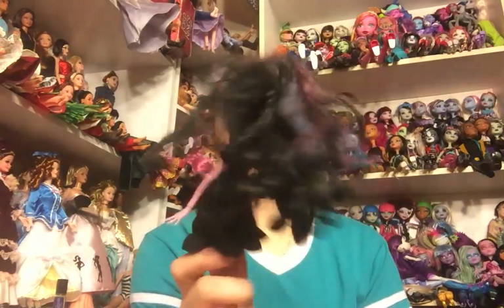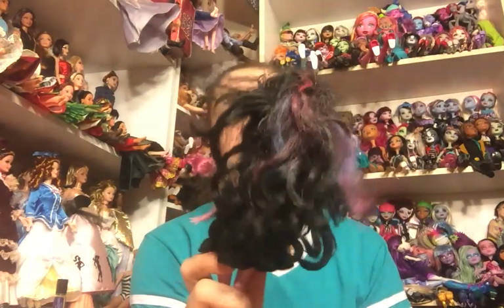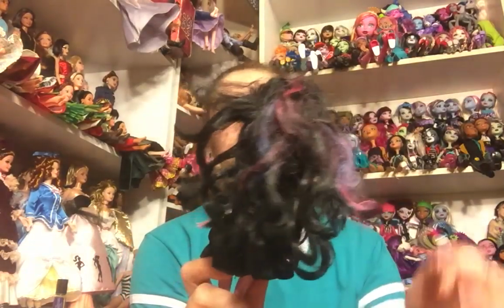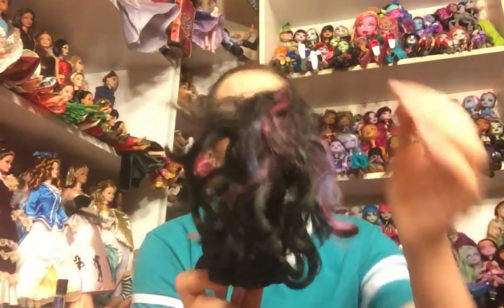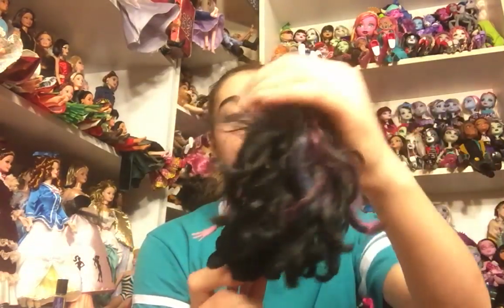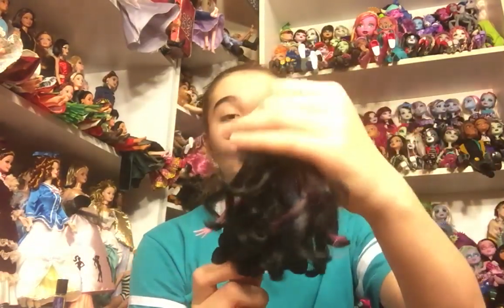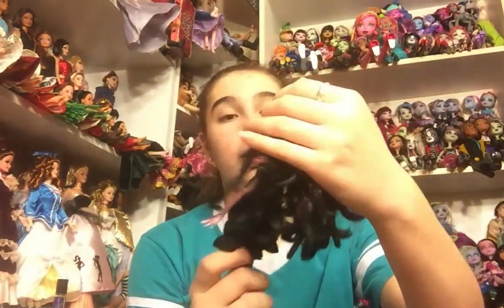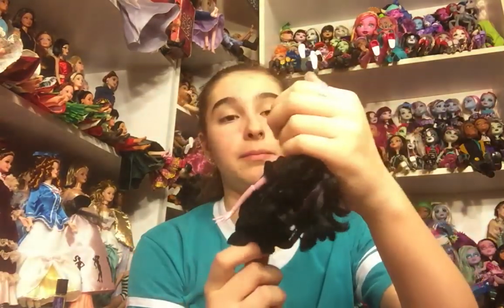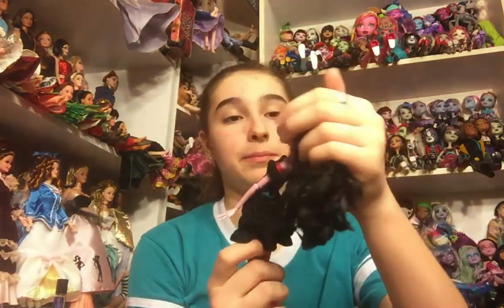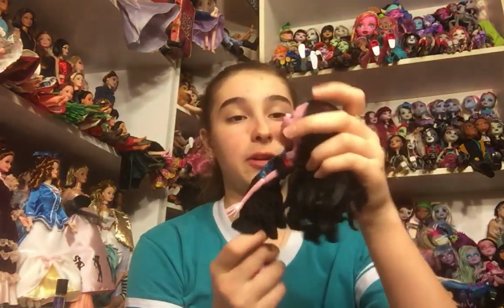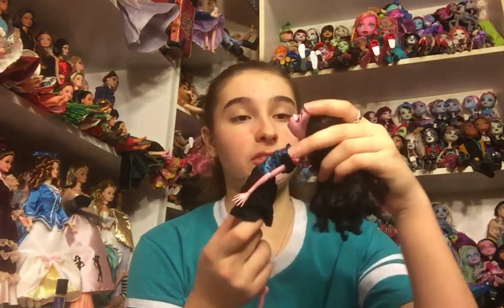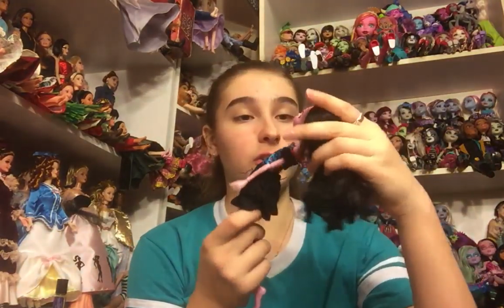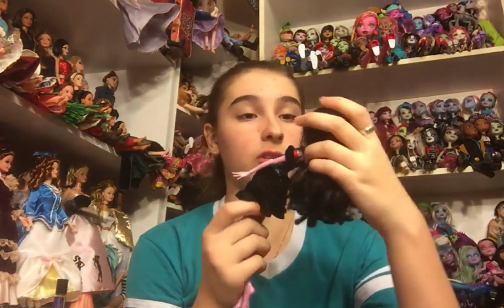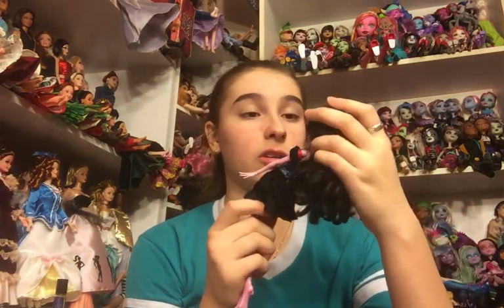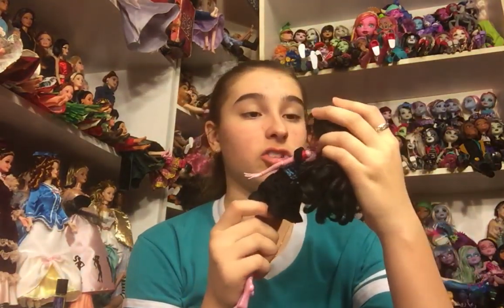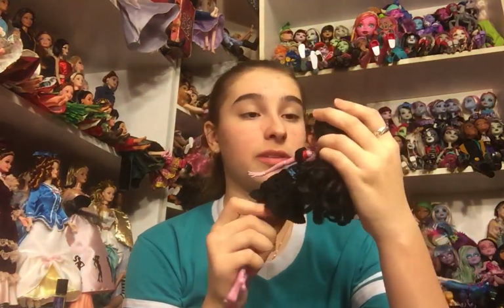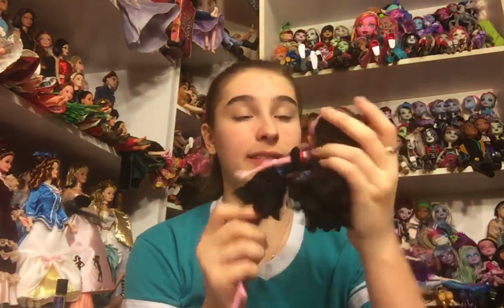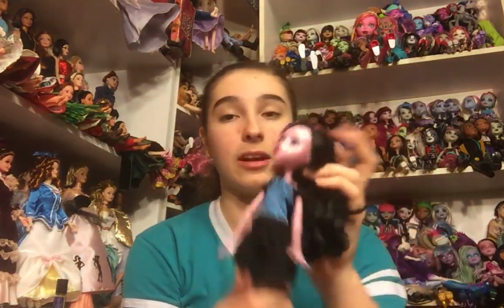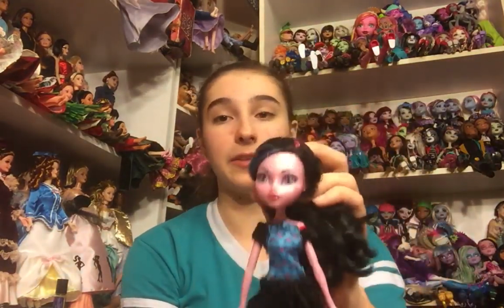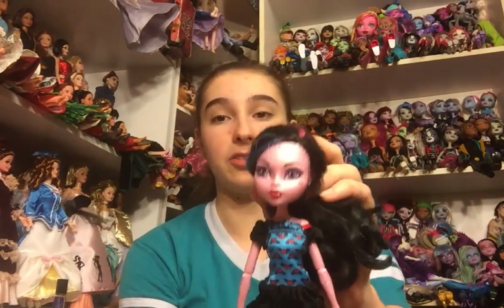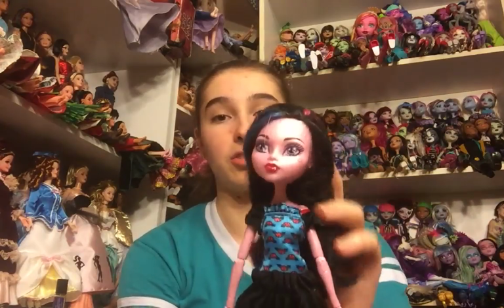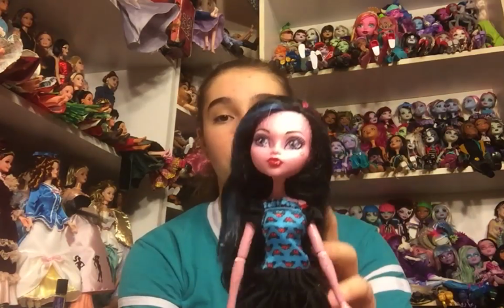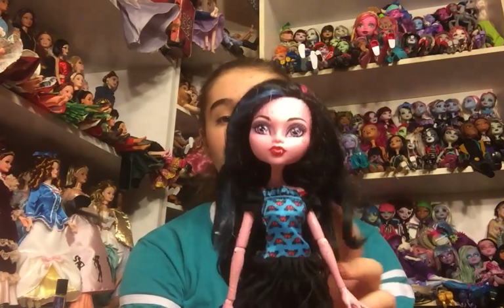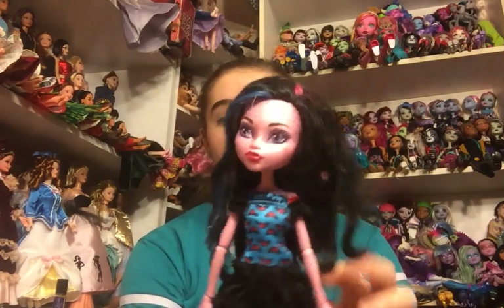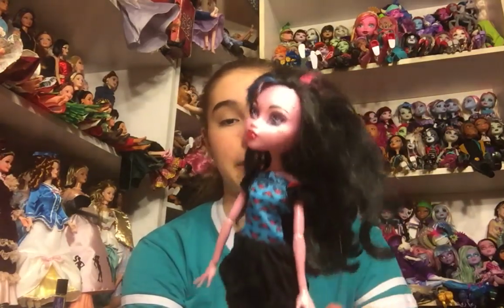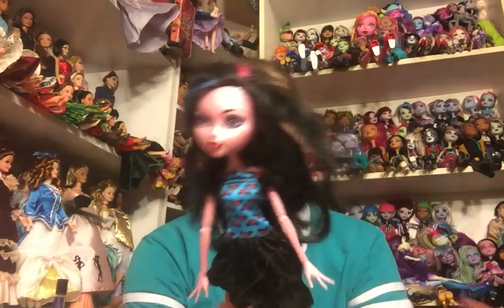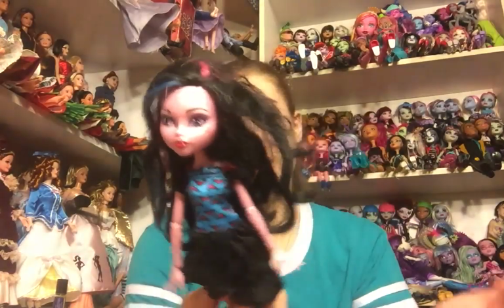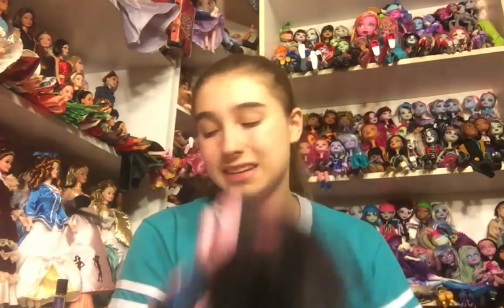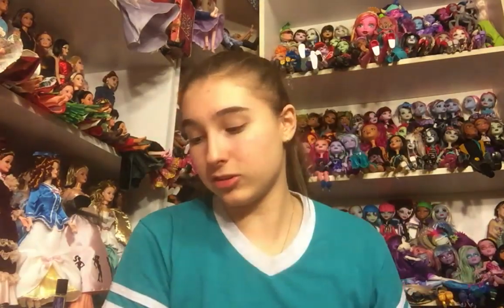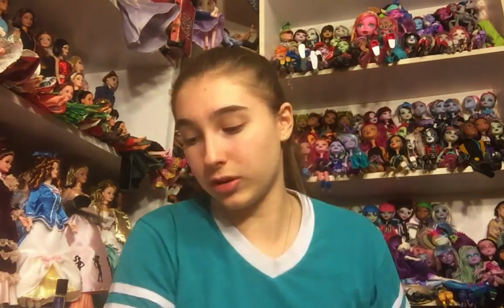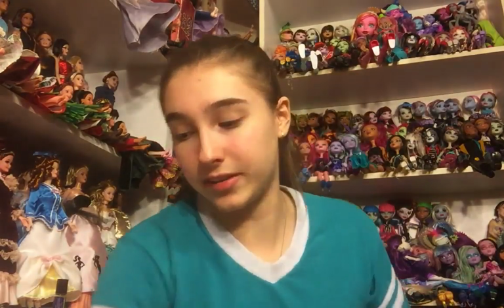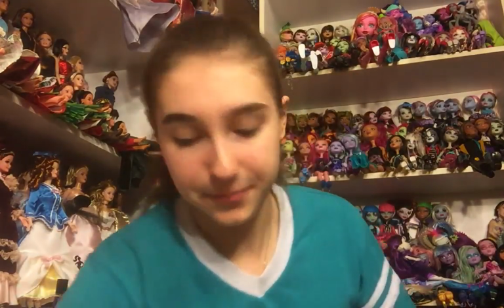Her hair is pretty matted, but she's in good condition besides that. Her face is just a little dirty, but nothing too crazy.